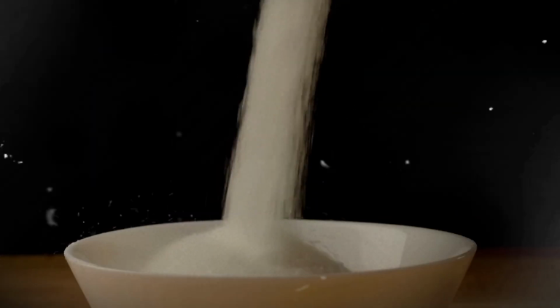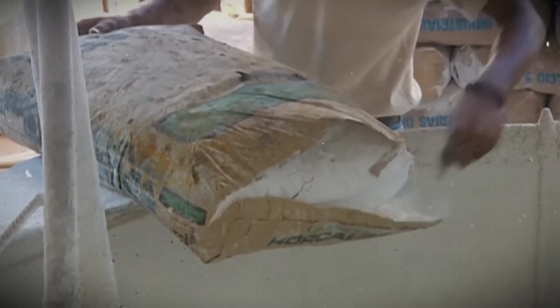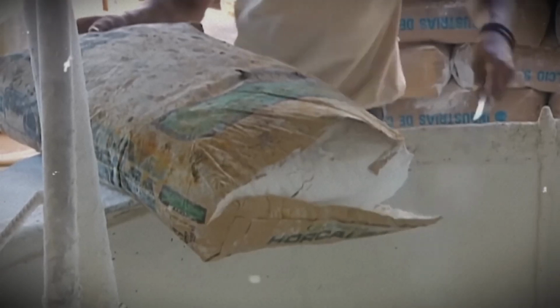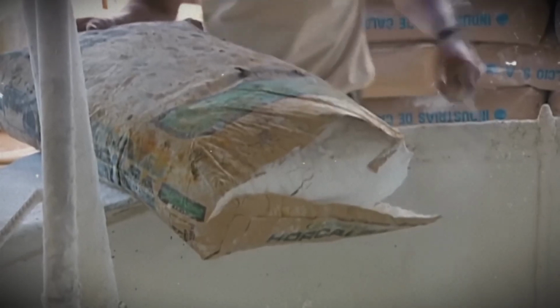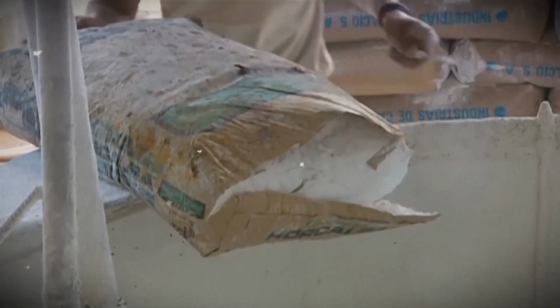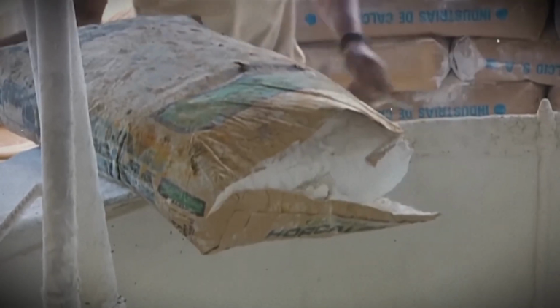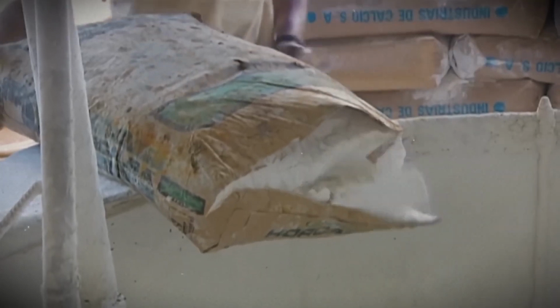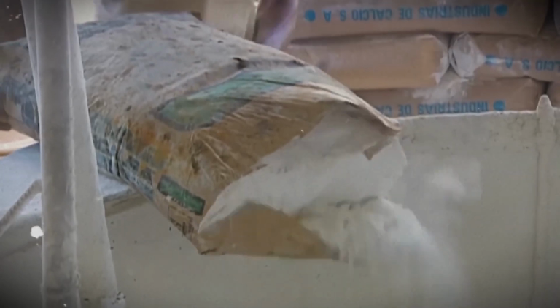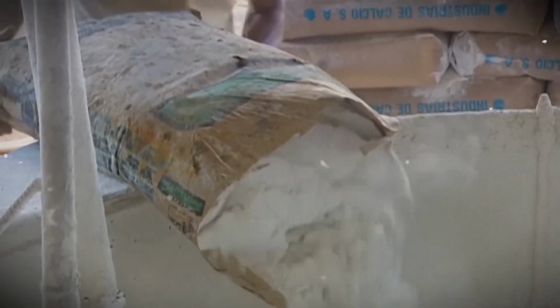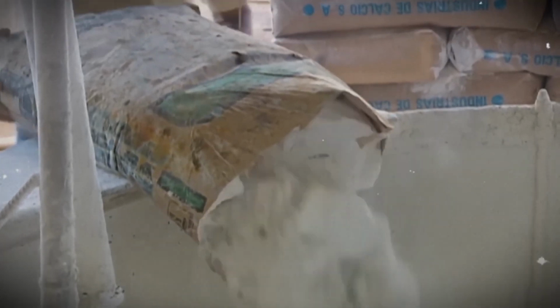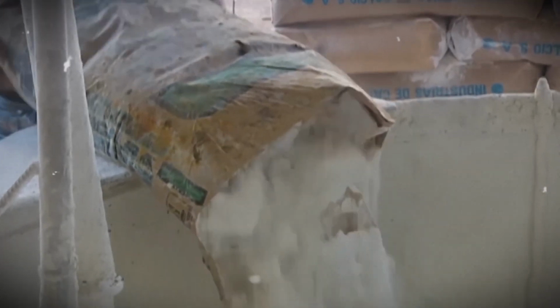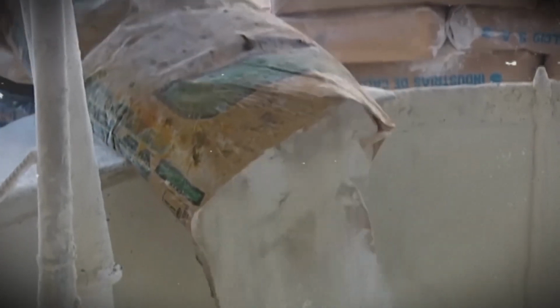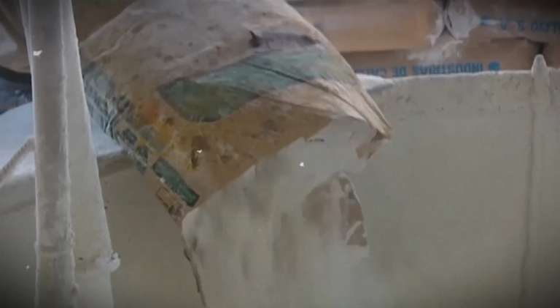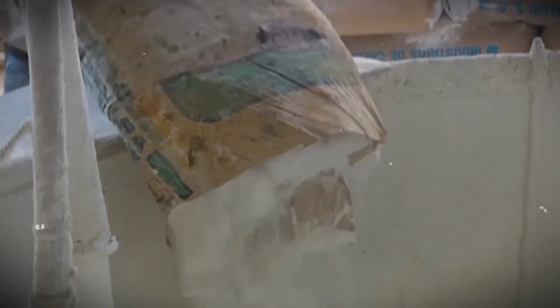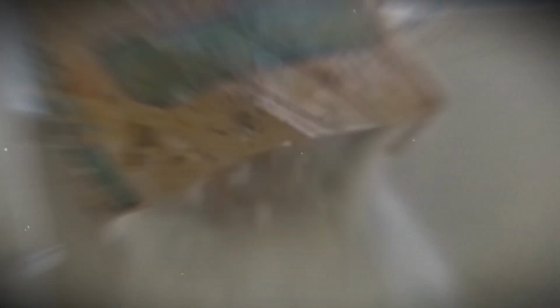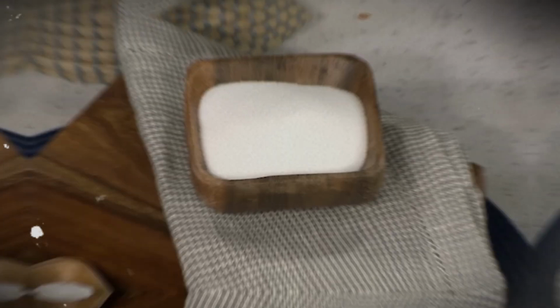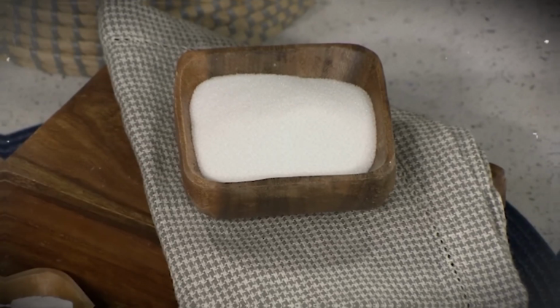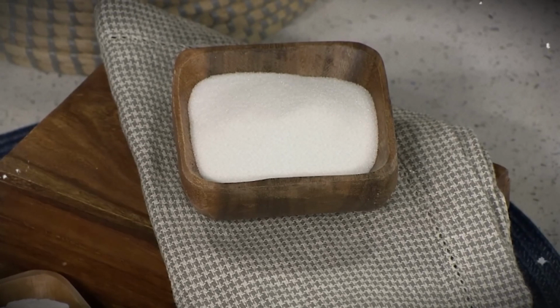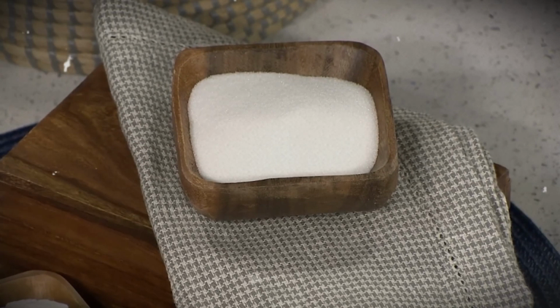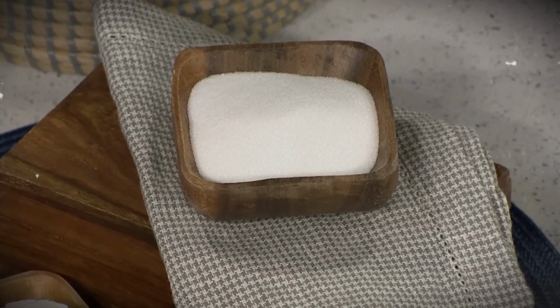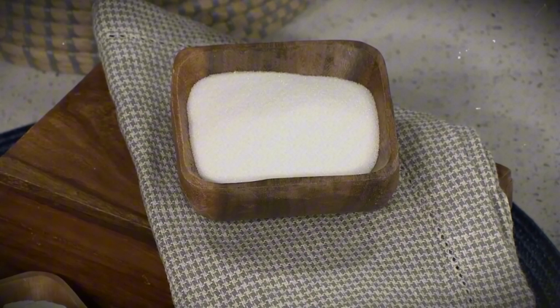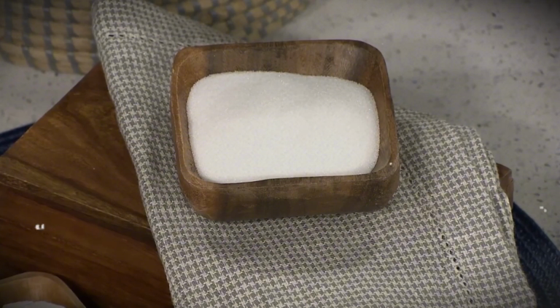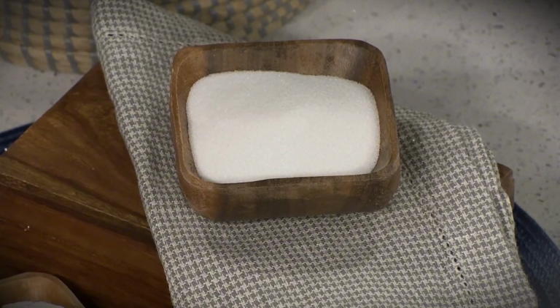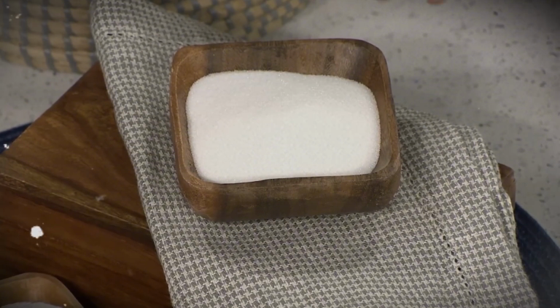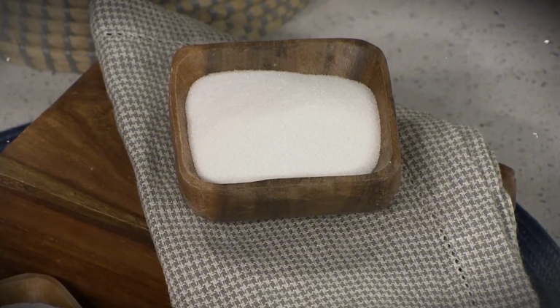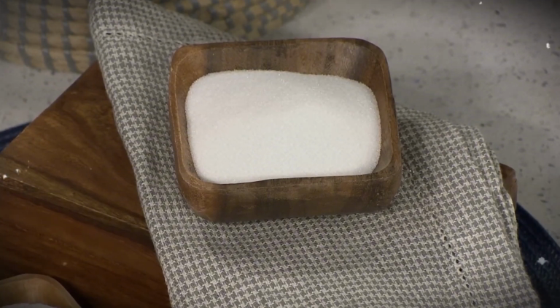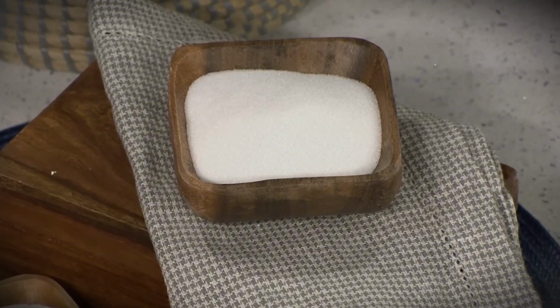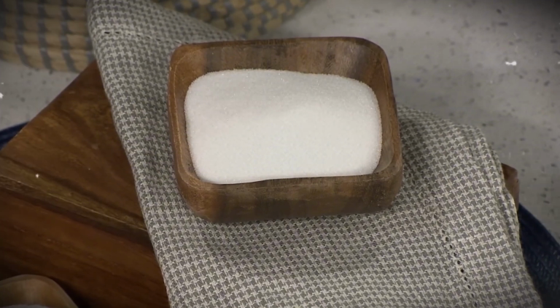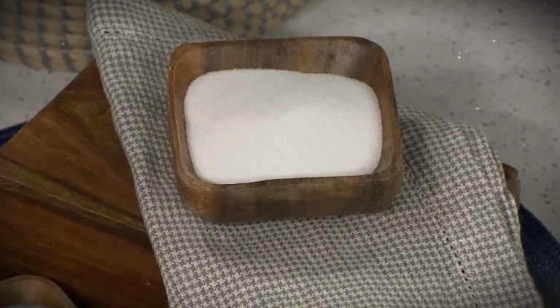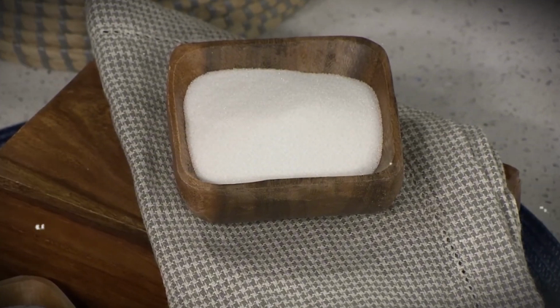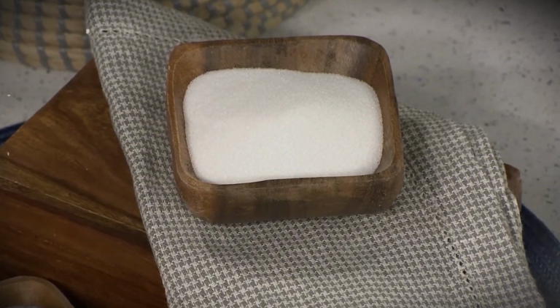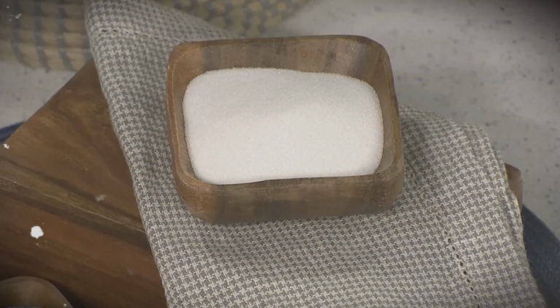Stay until the end, because you'll learn a surprising fact about how sugar gets its perfect white color.